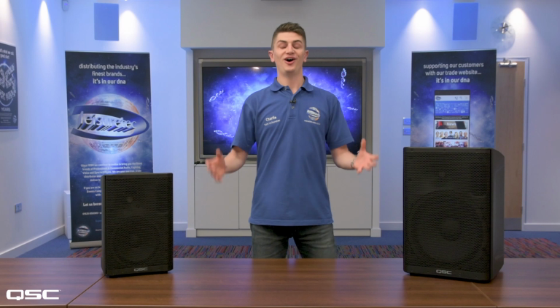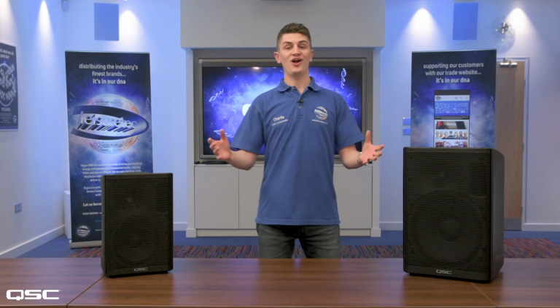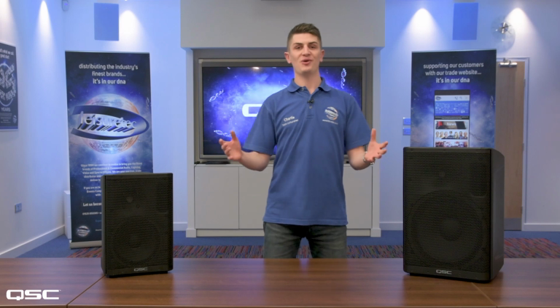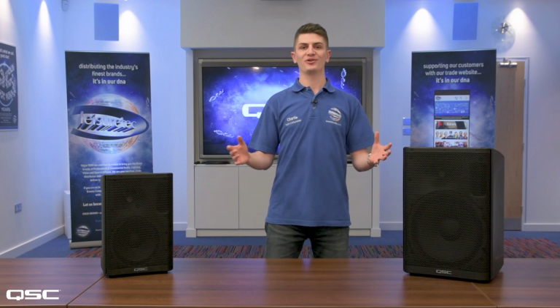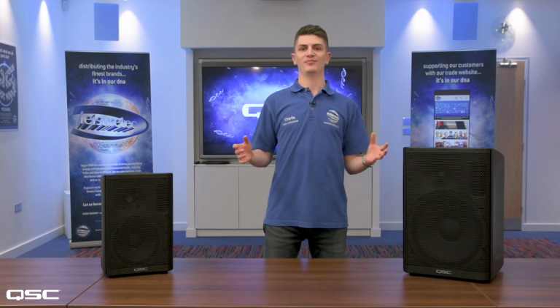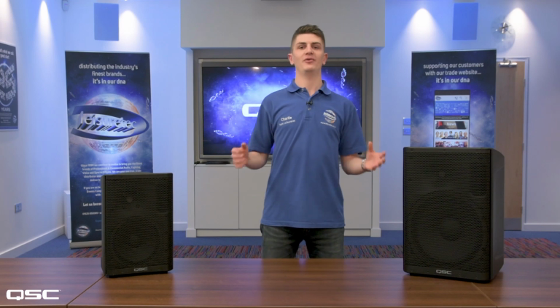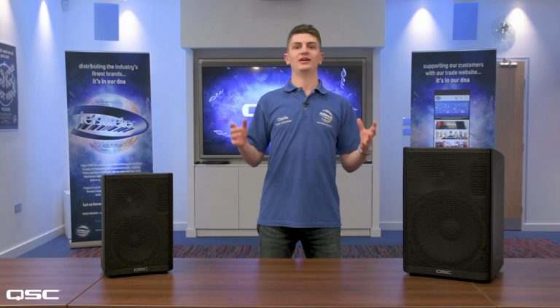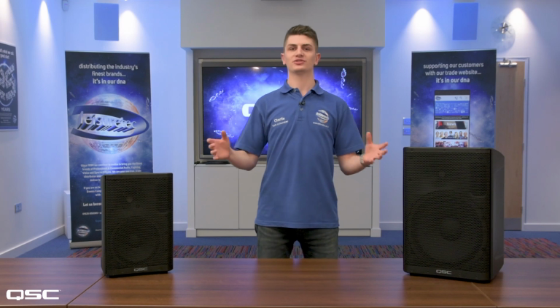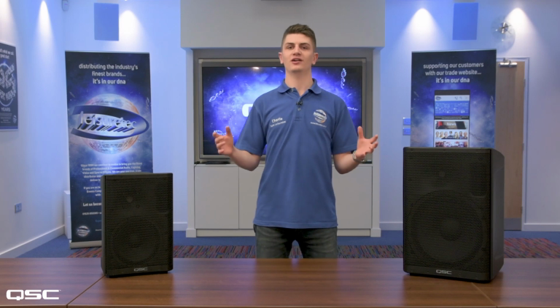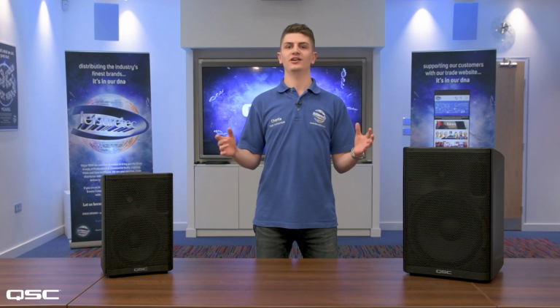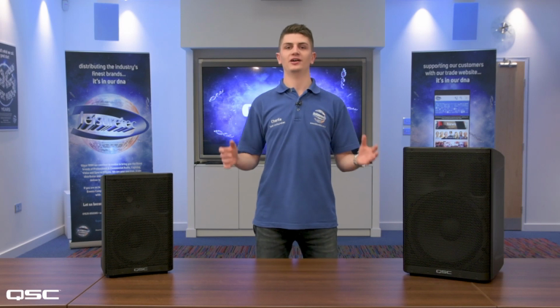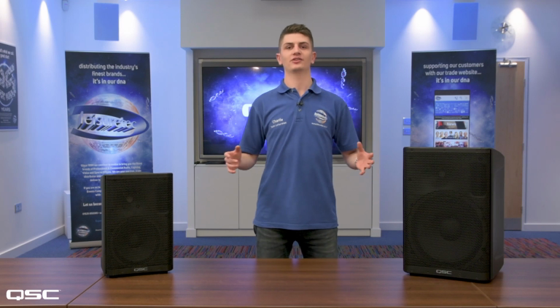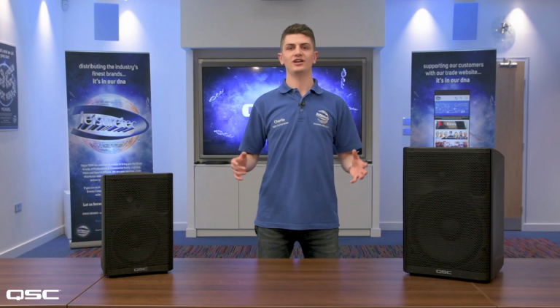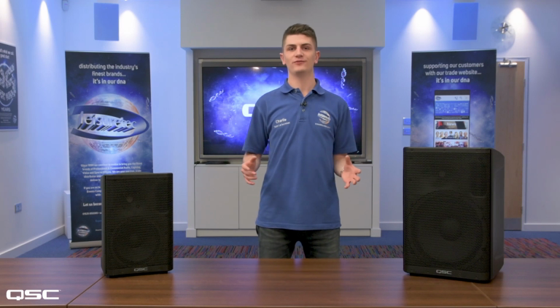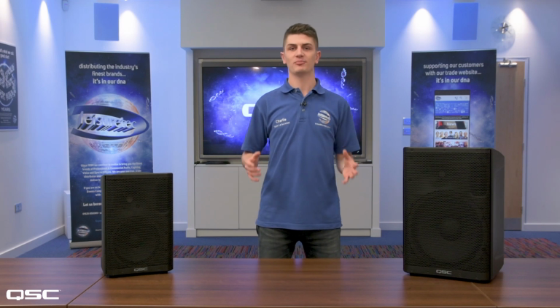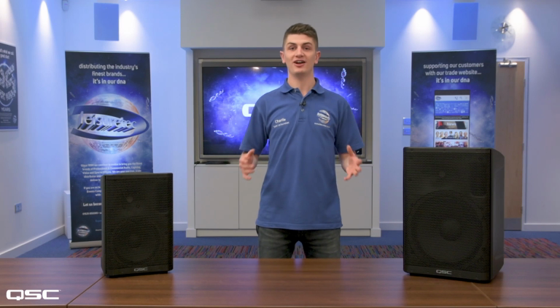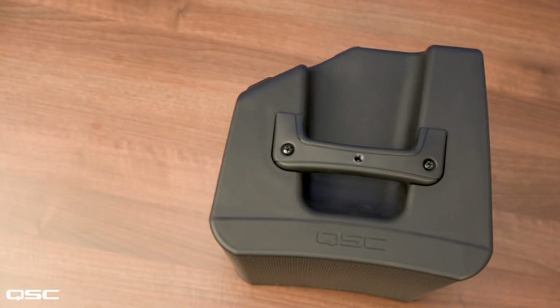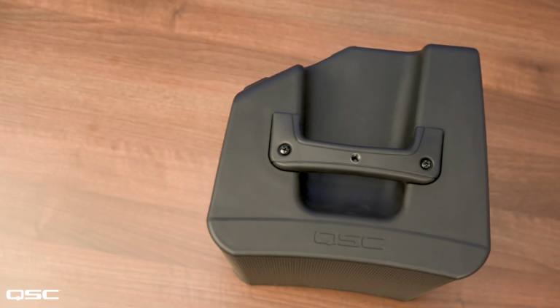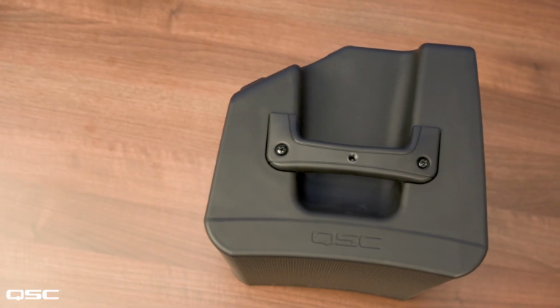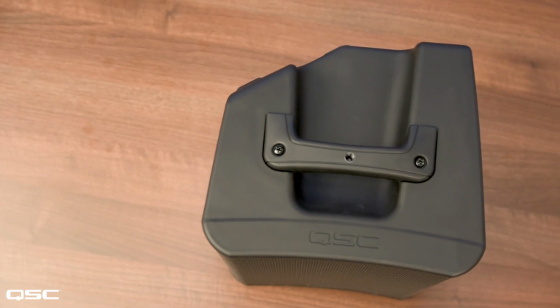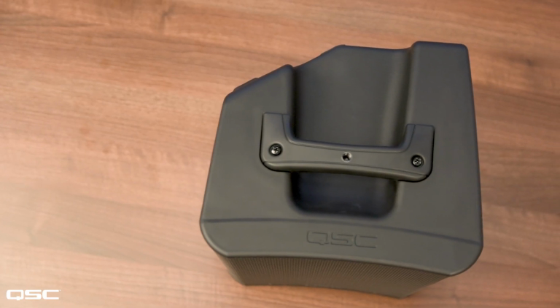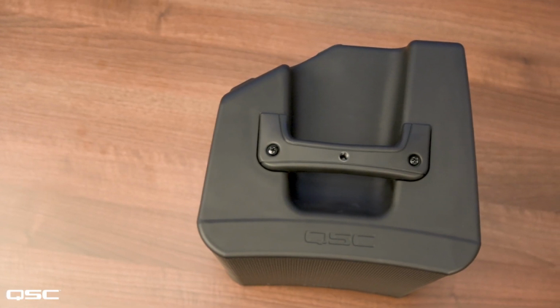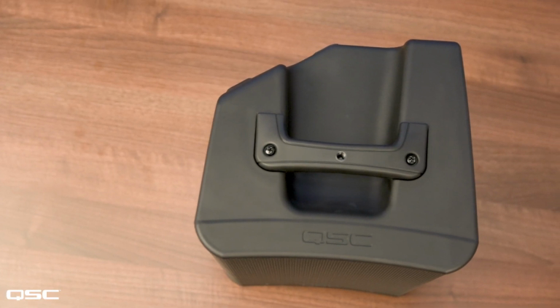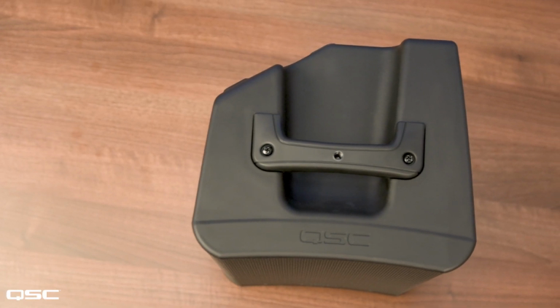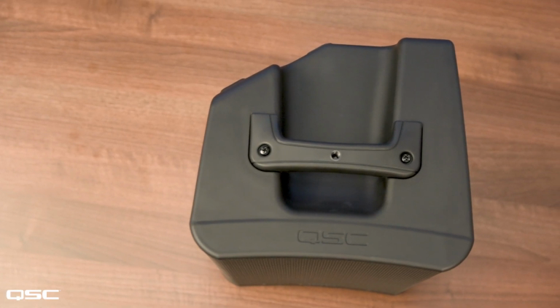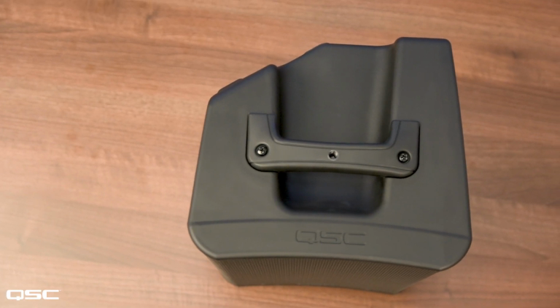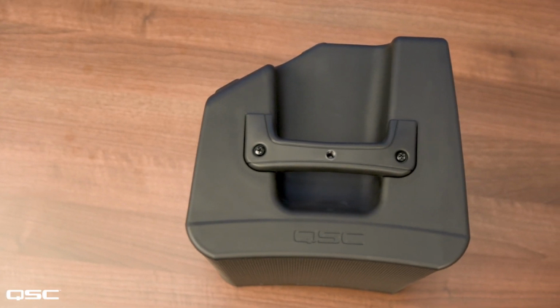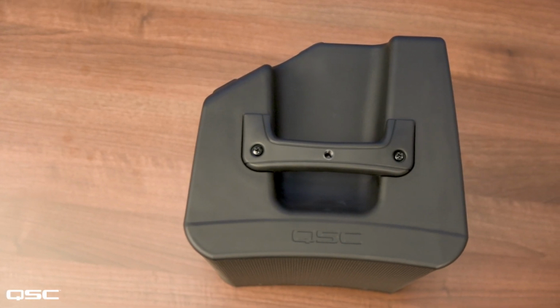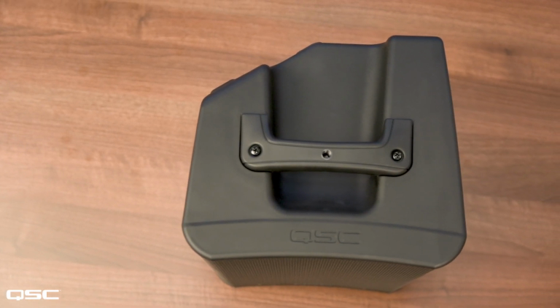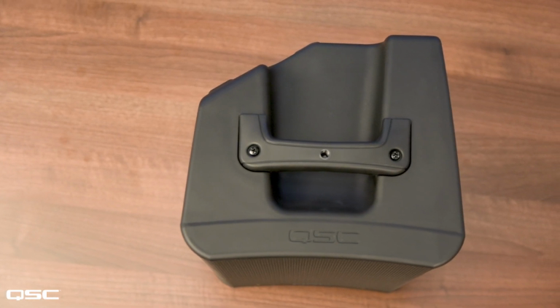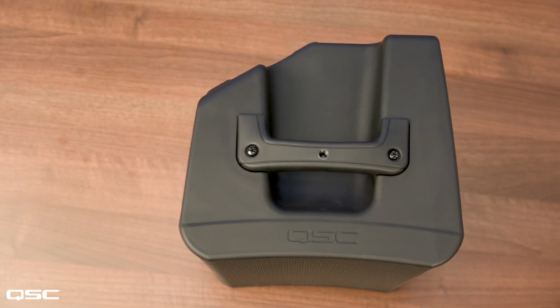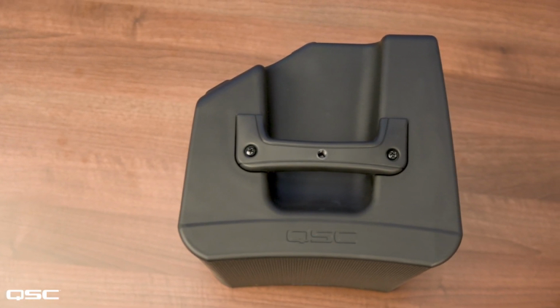Hi and welcome. My name is Charlie and I'm going to take you through the brand new CP series active loudspeakers from QSC.